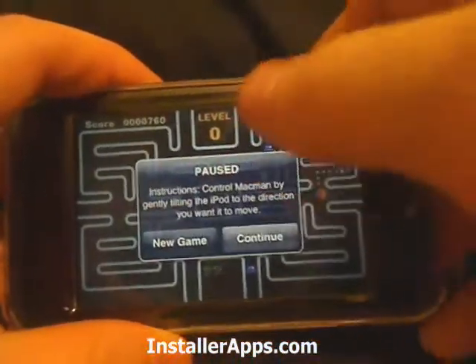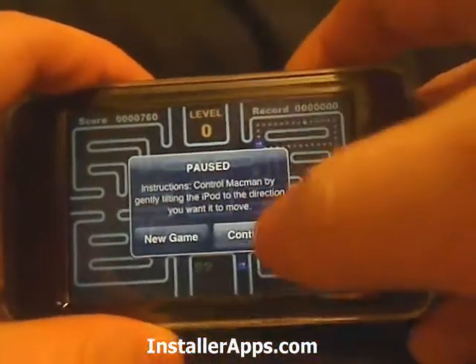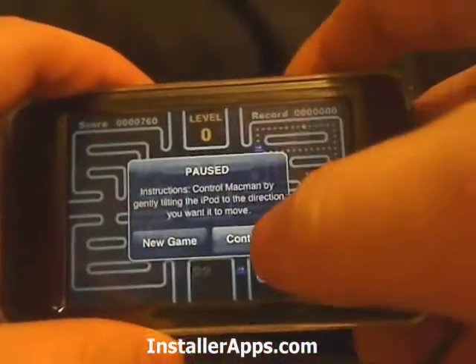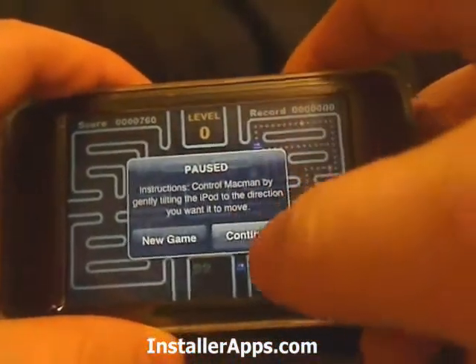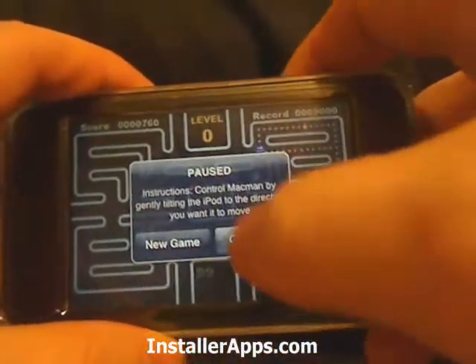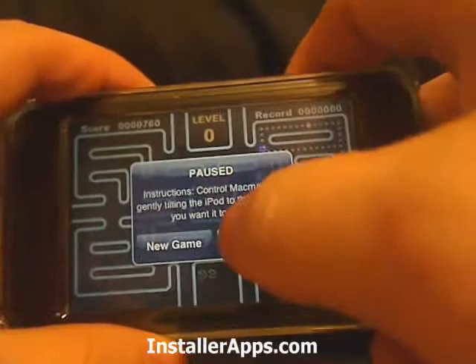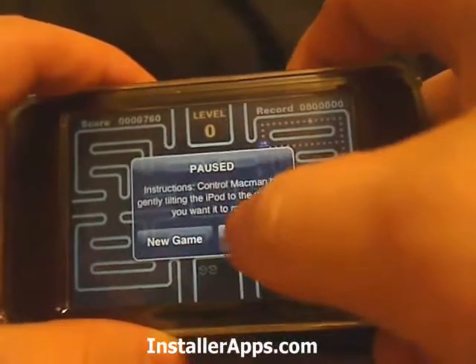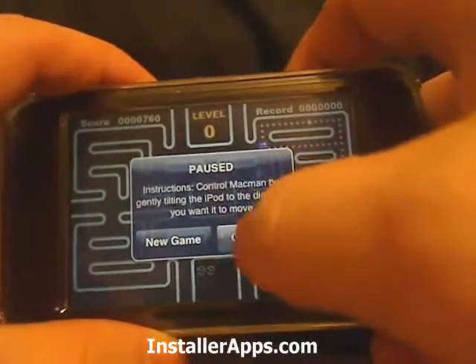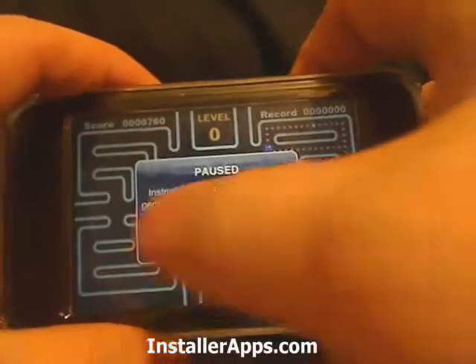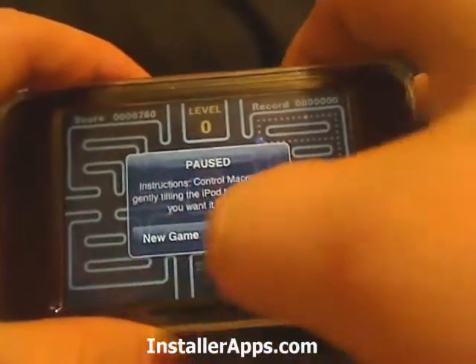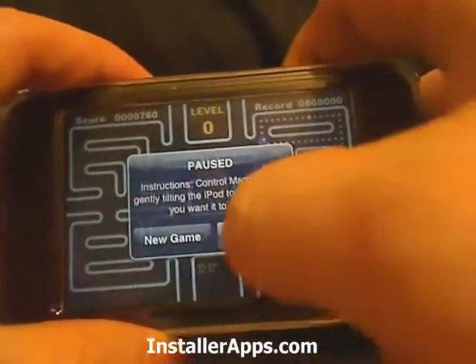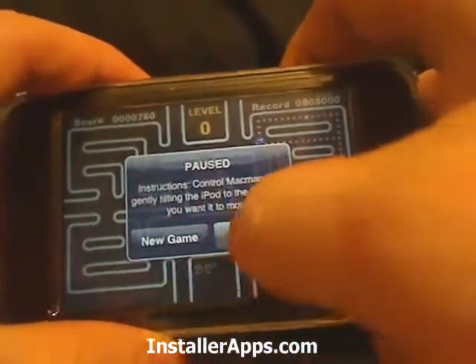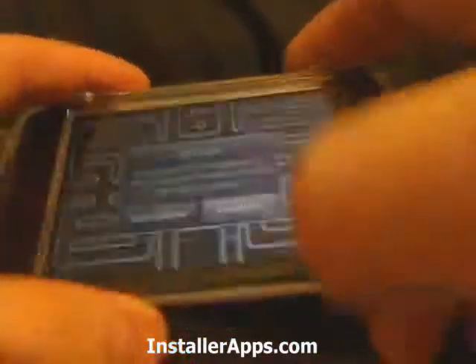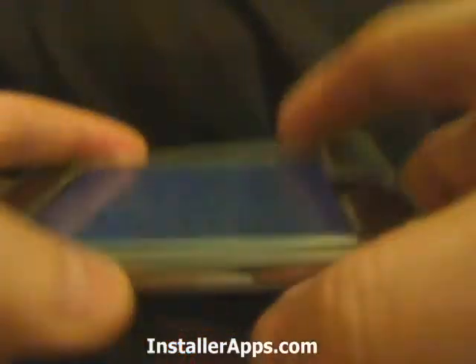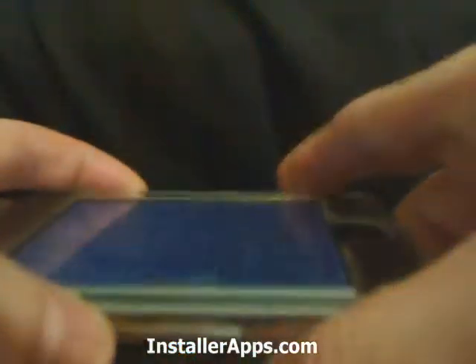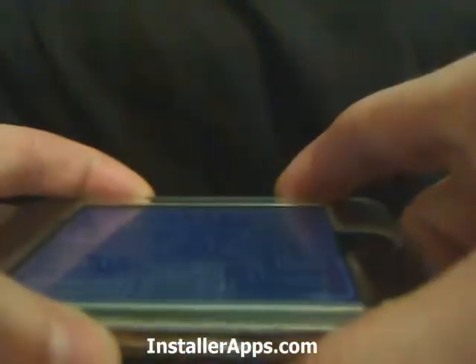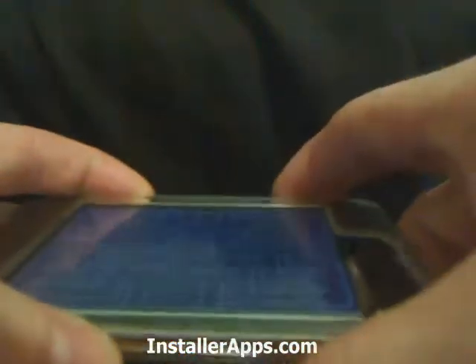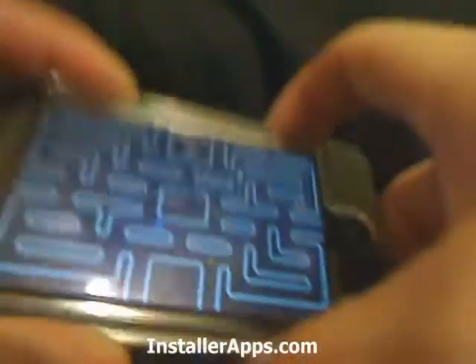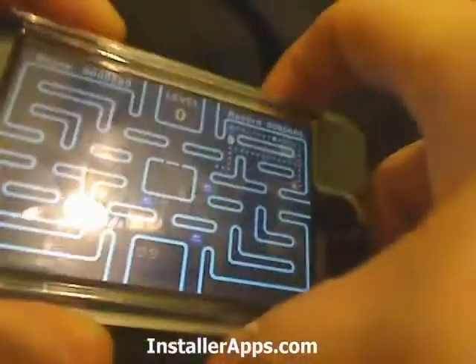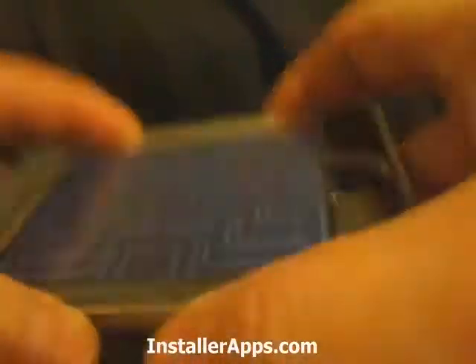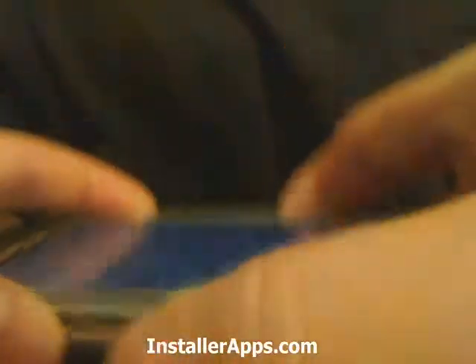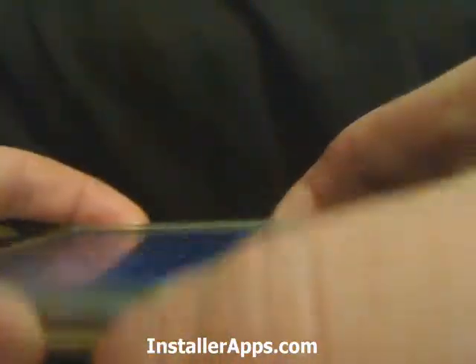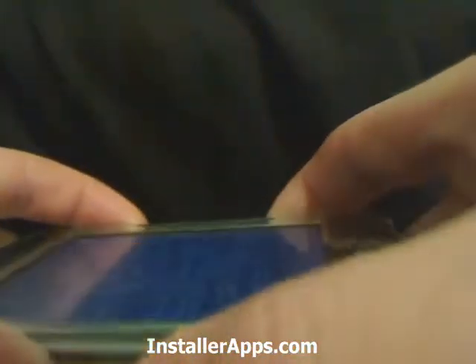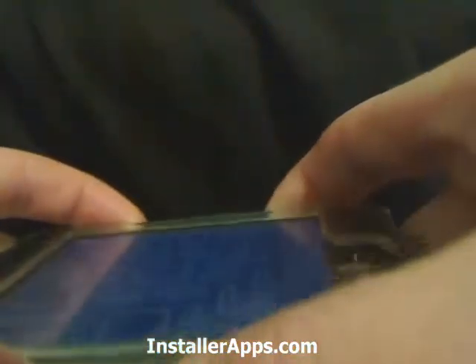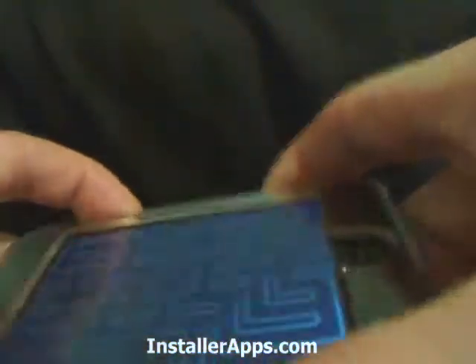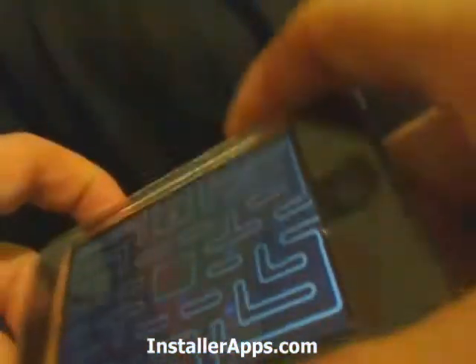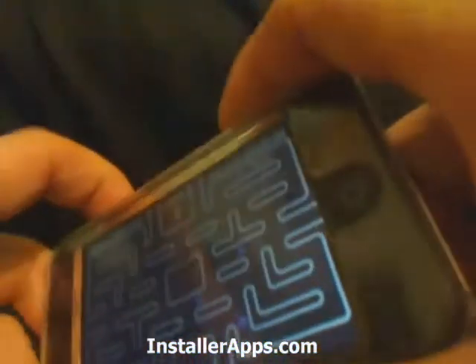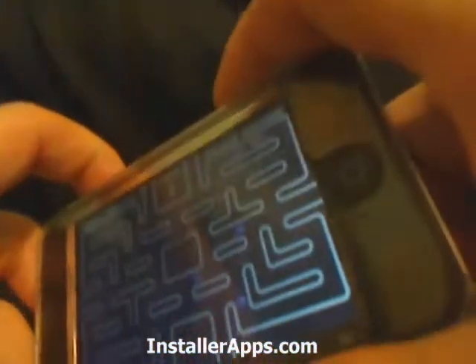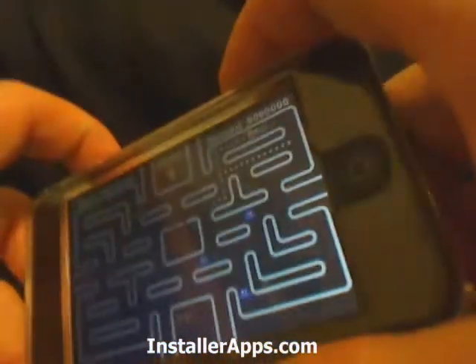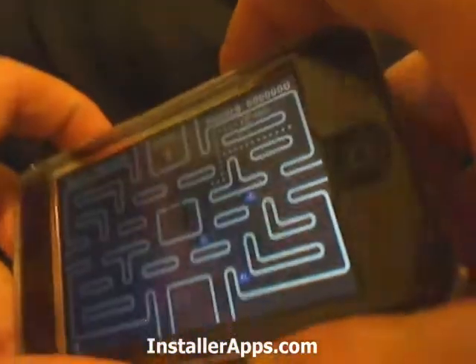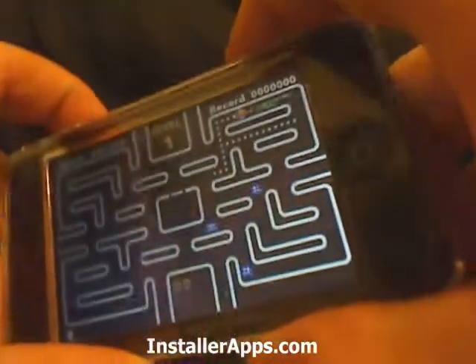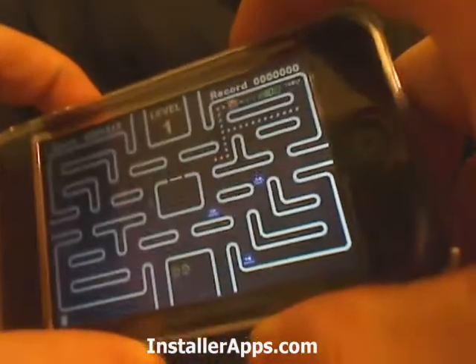Tap the screen to pause it, and you can either go into a new game or resume the game.